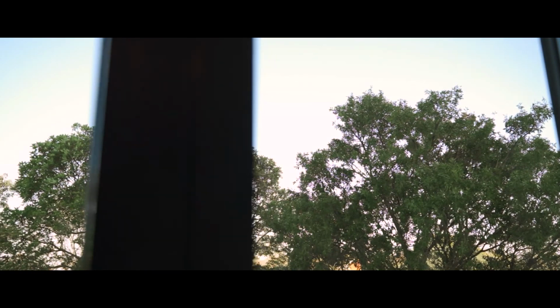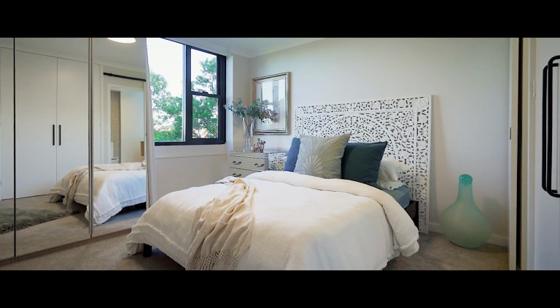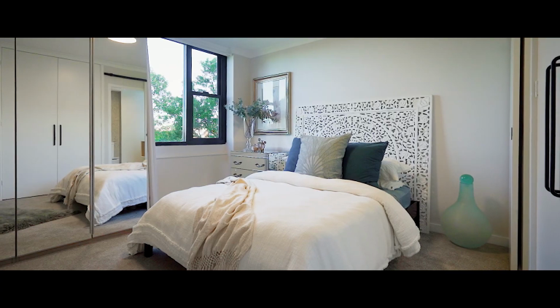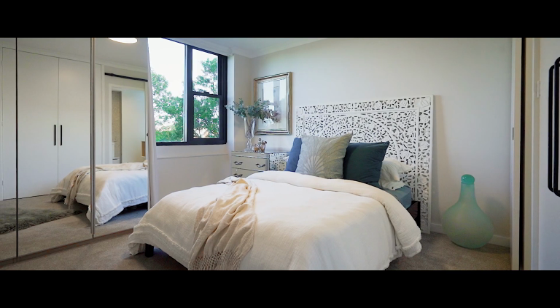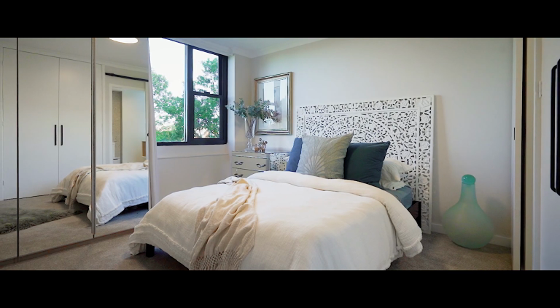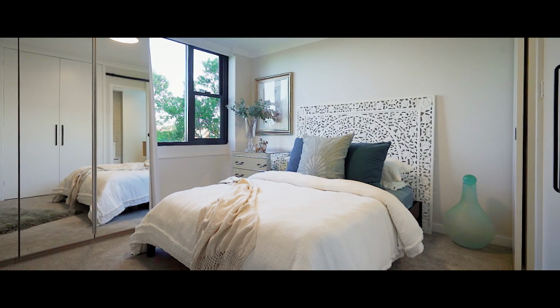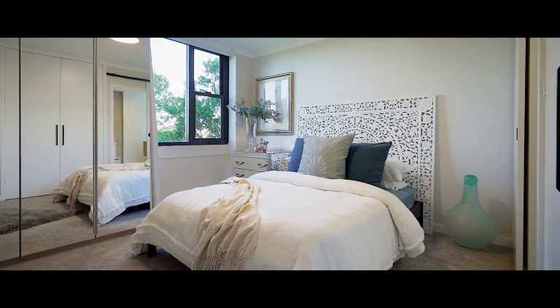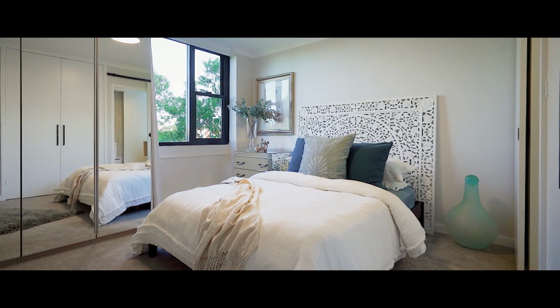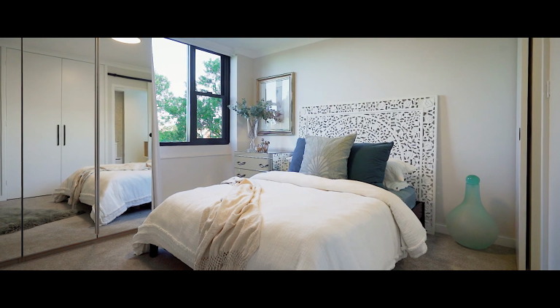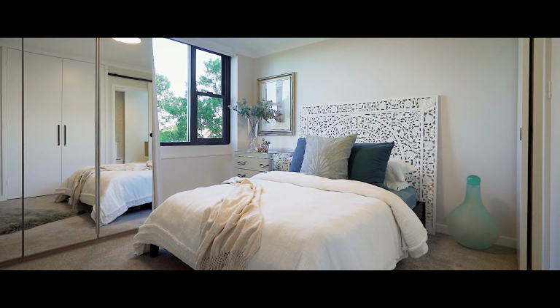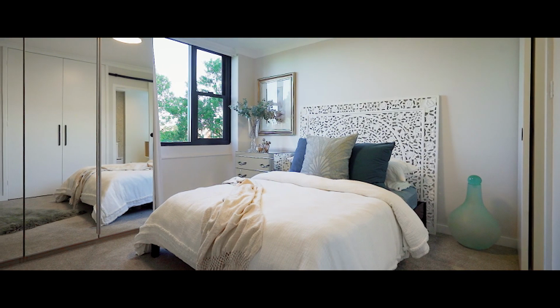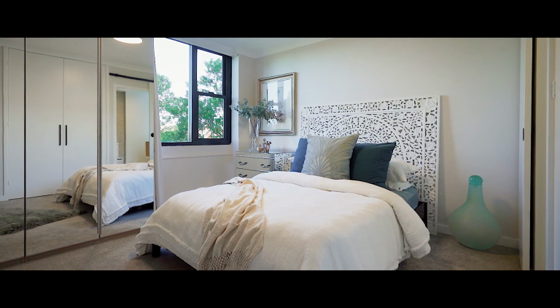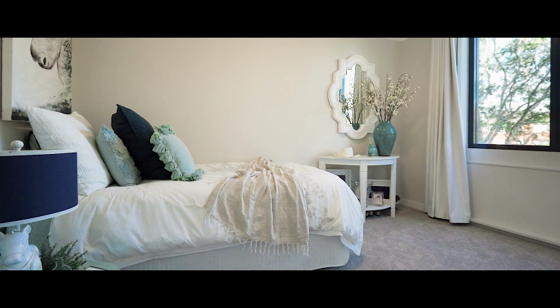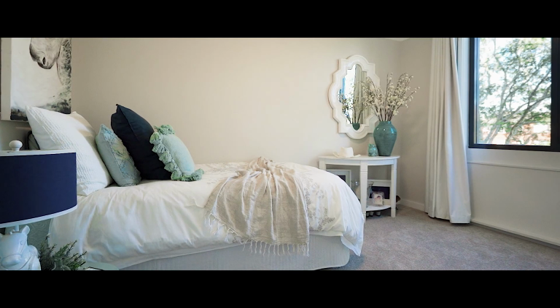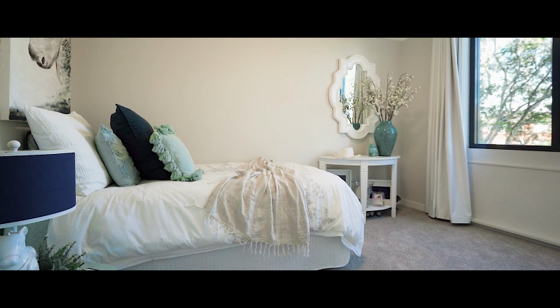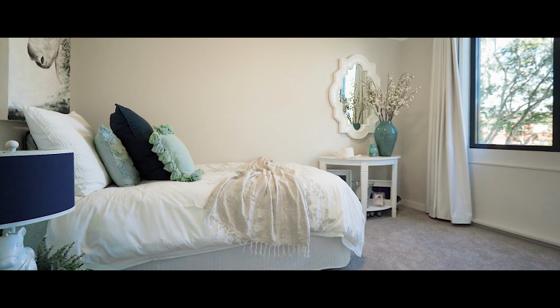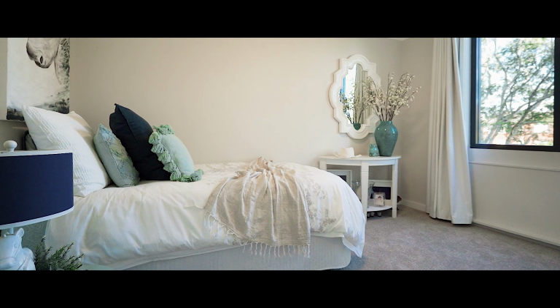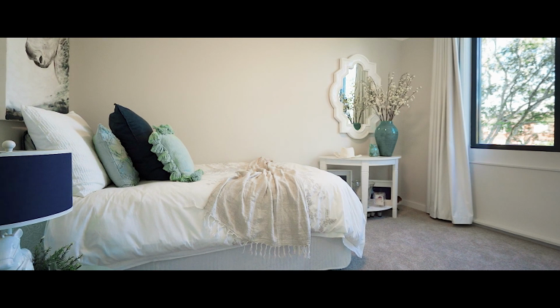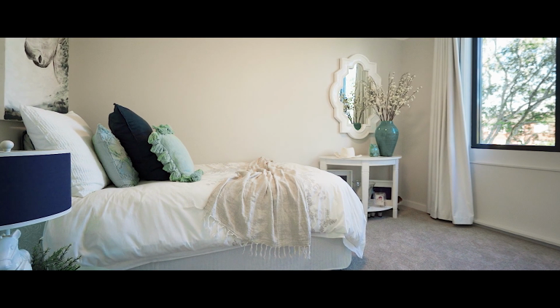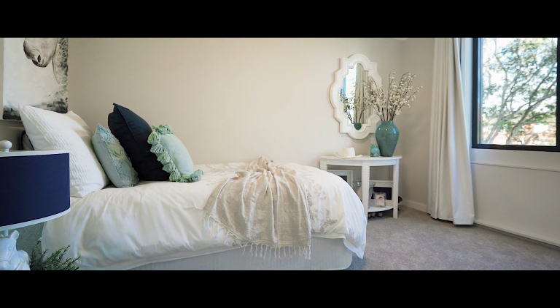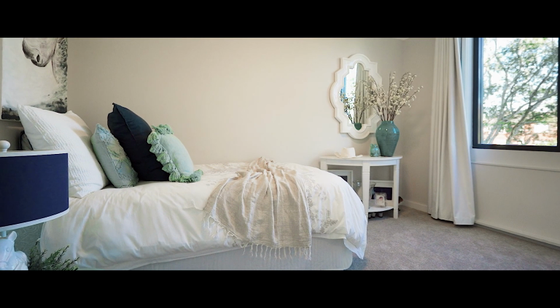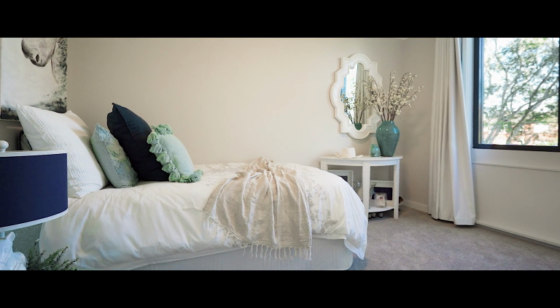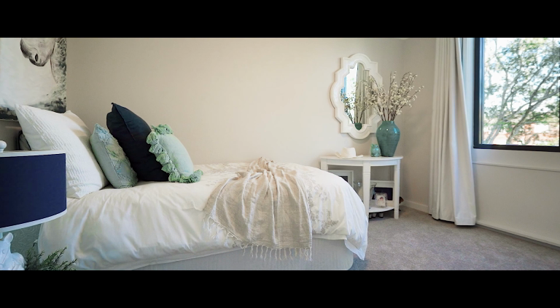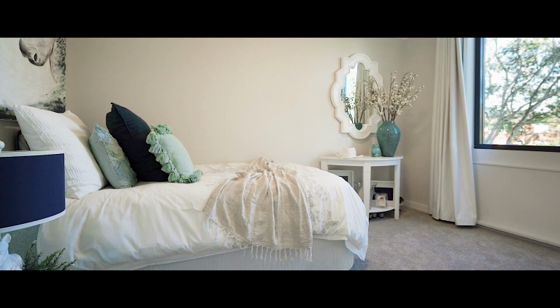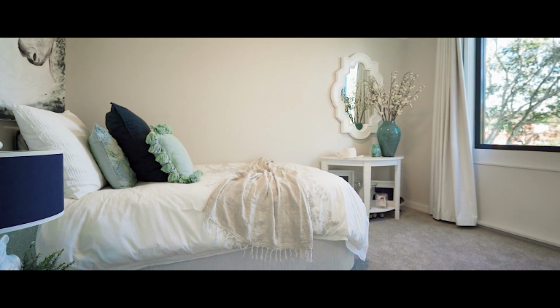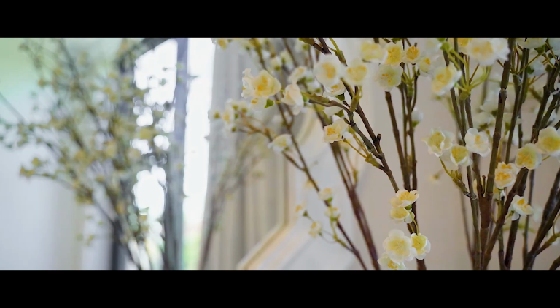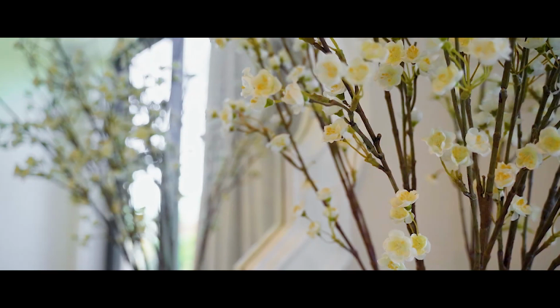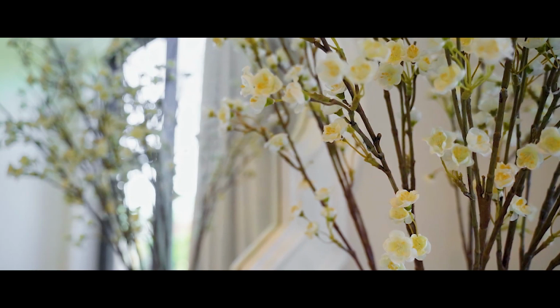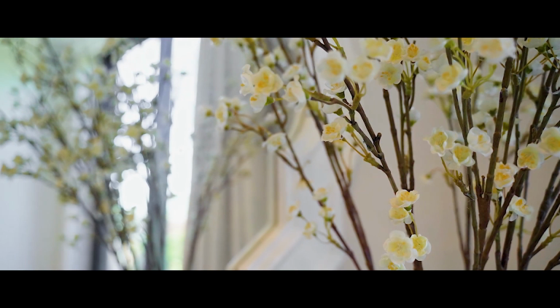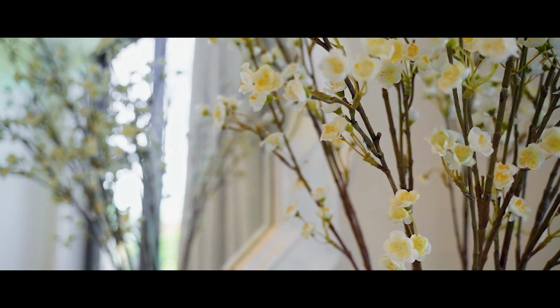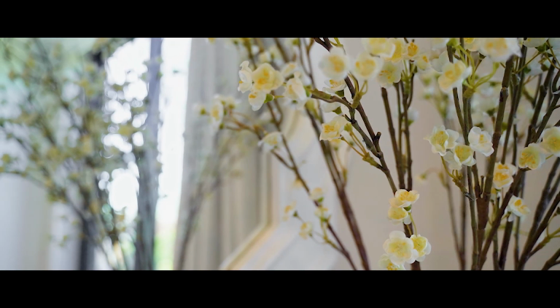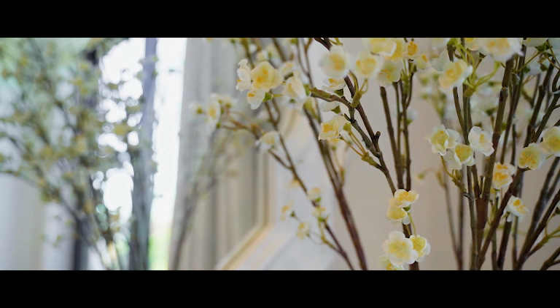All three bedrooms have built-in robes and the plush carpets further elevate that feeling of luxurious comfort.